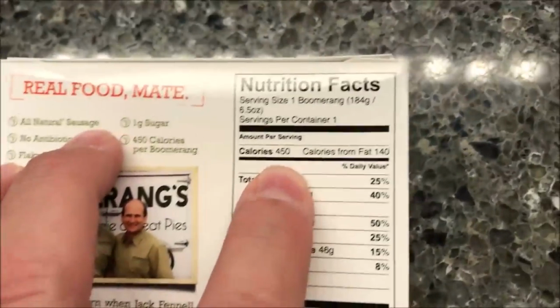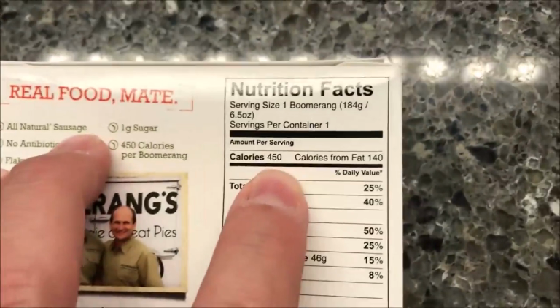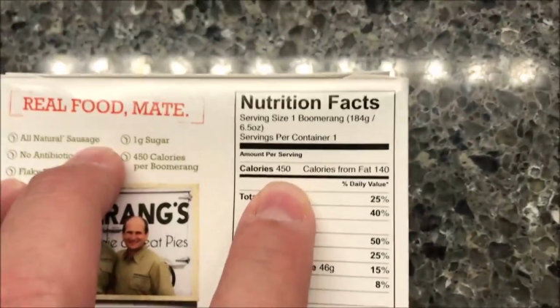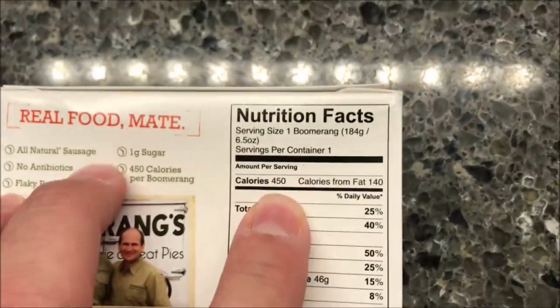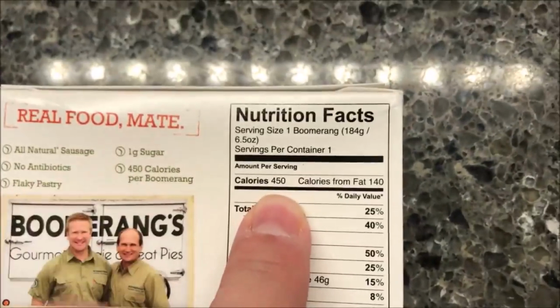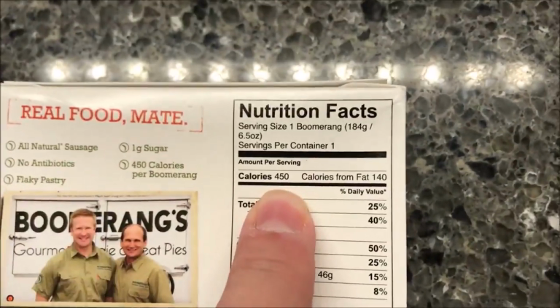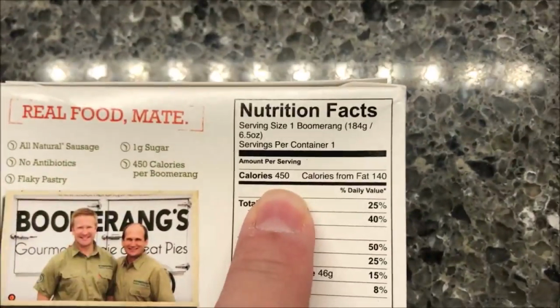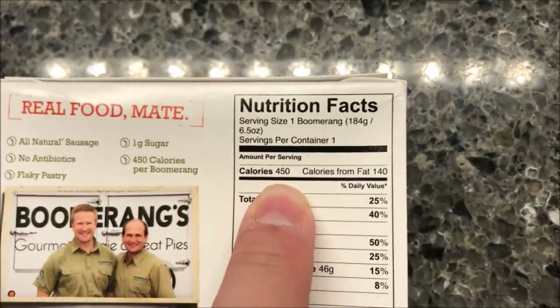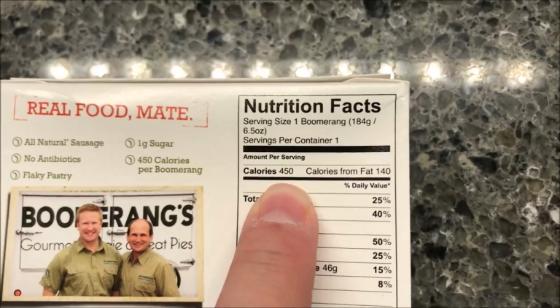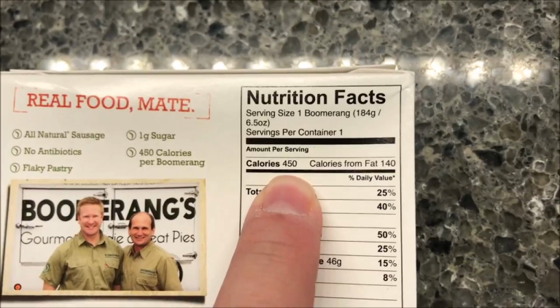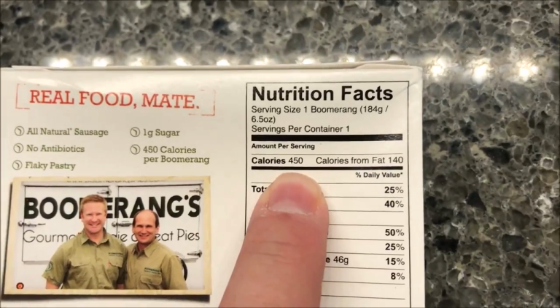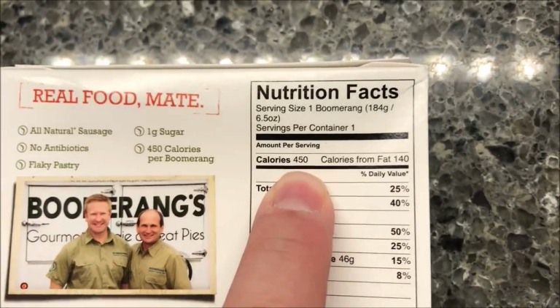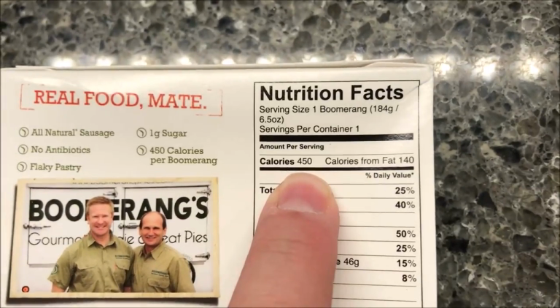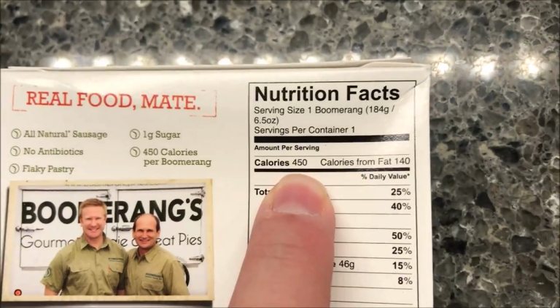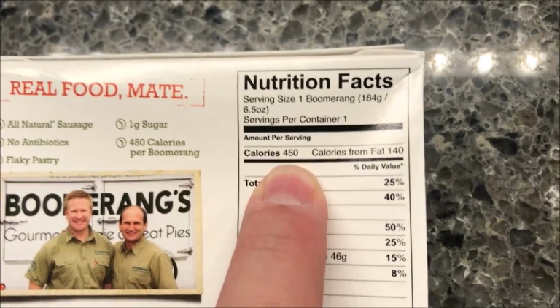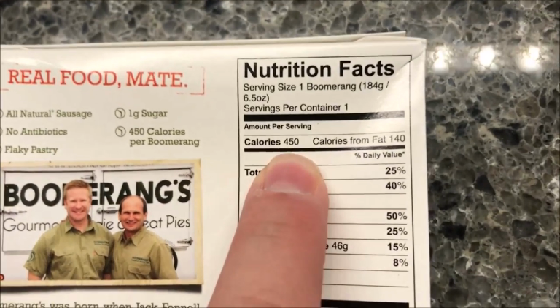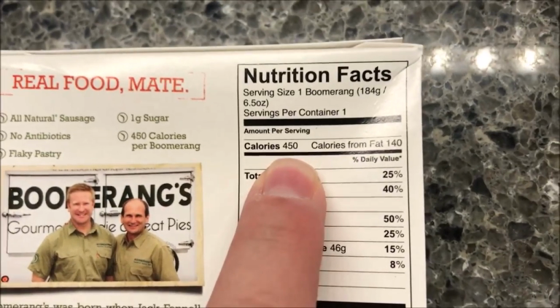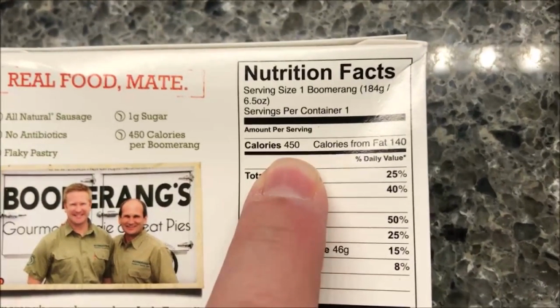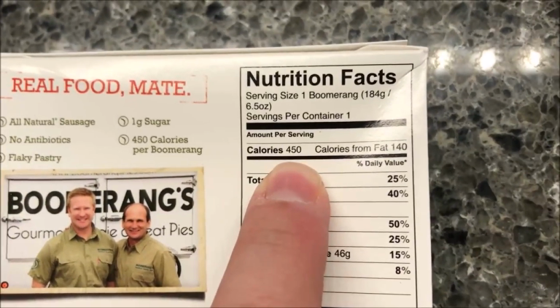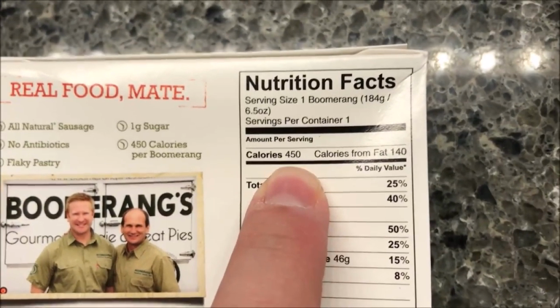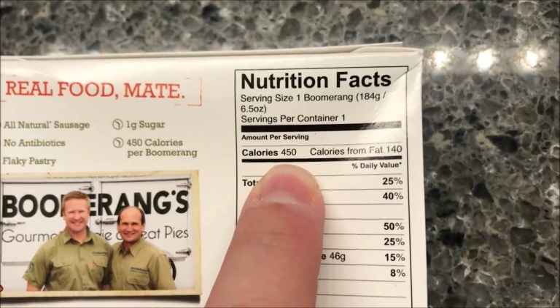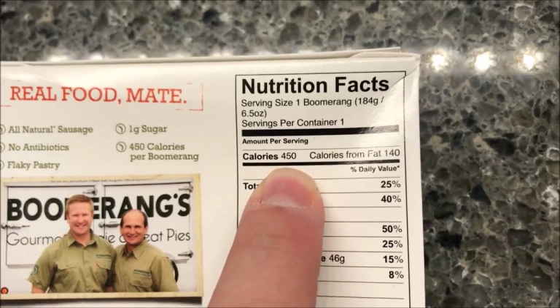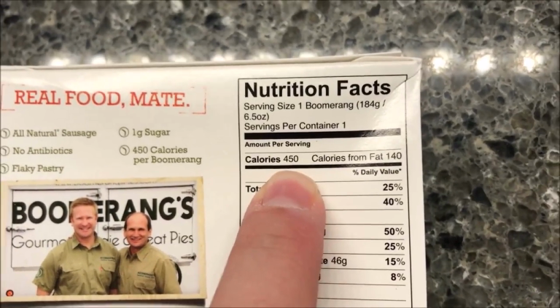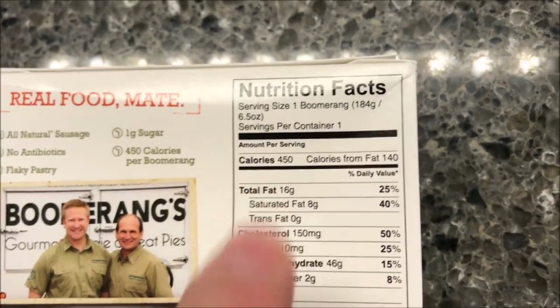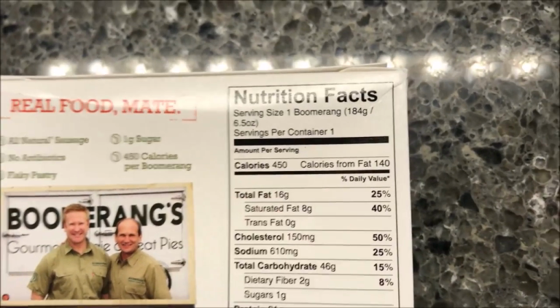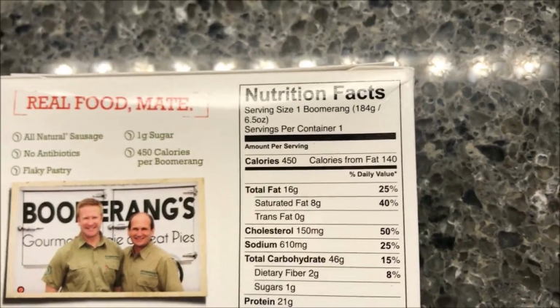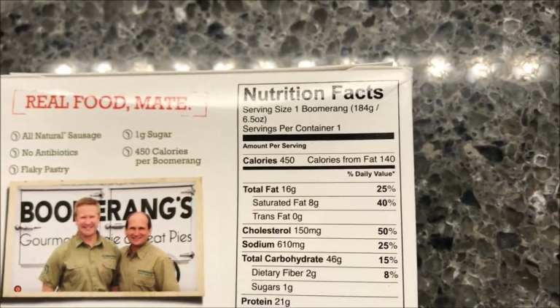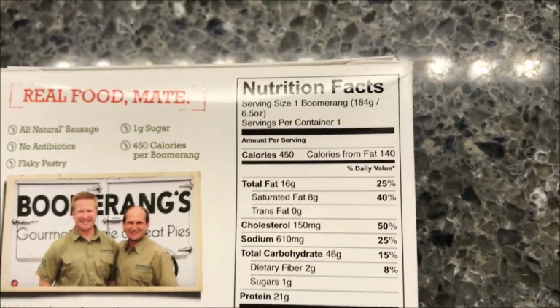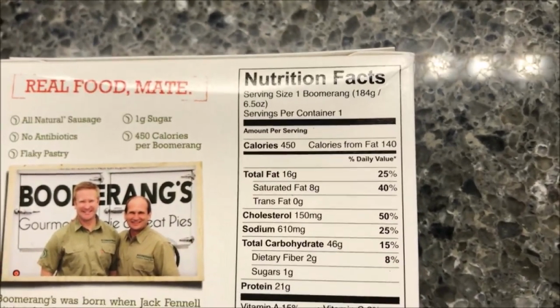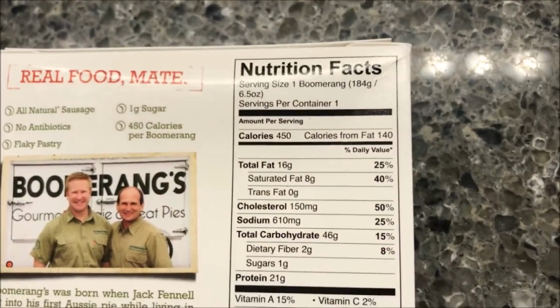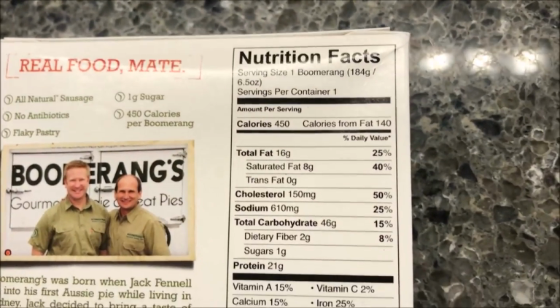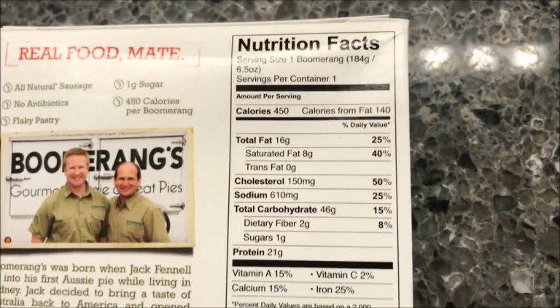The sandwich itself is 450 calories, so it's not low calorie, but it's a pretty decent size.